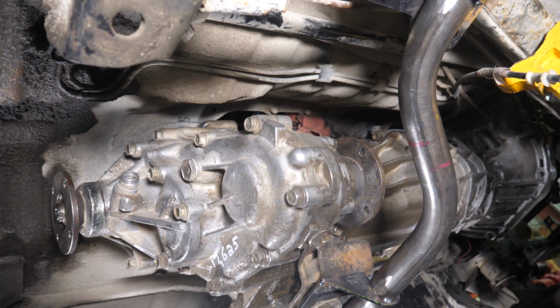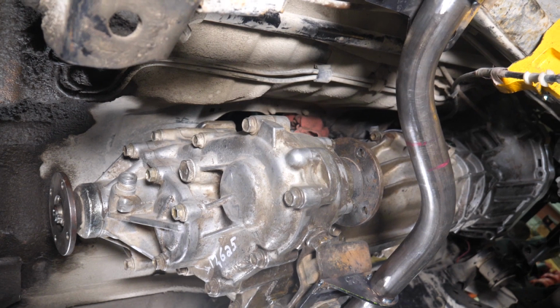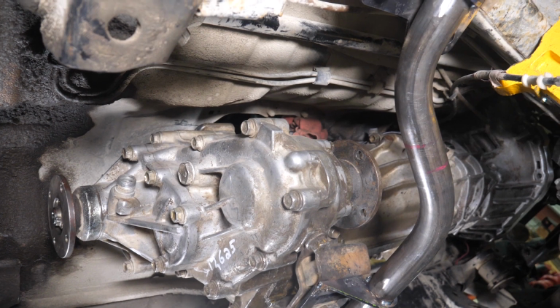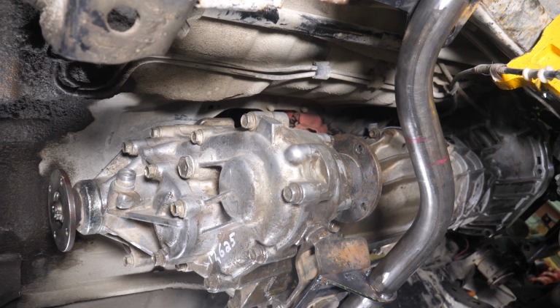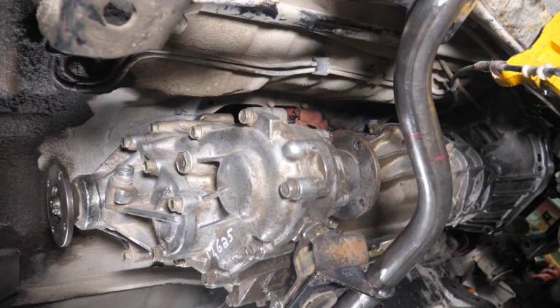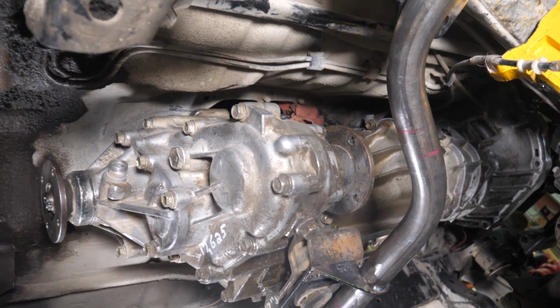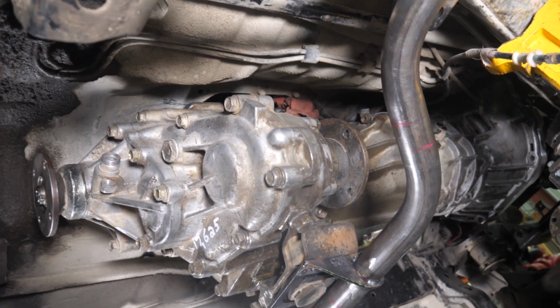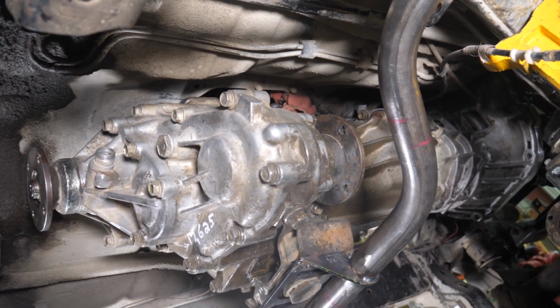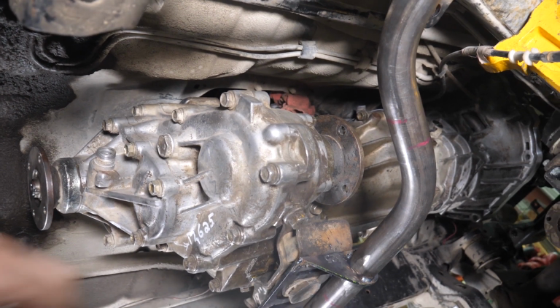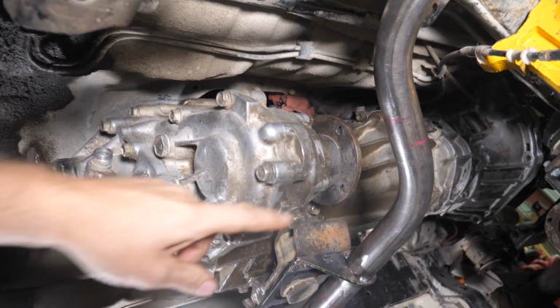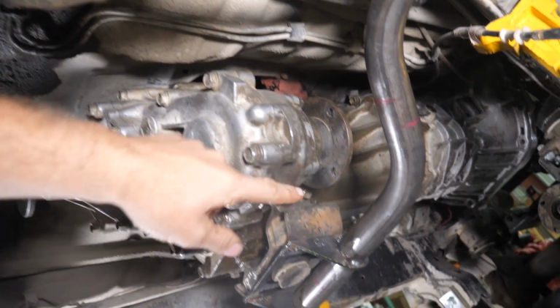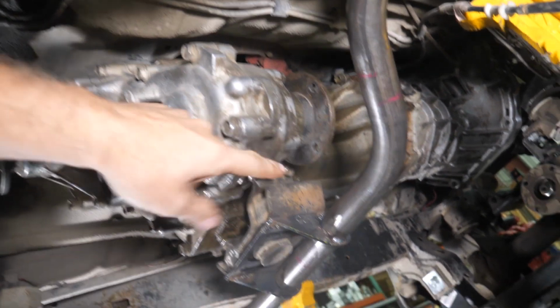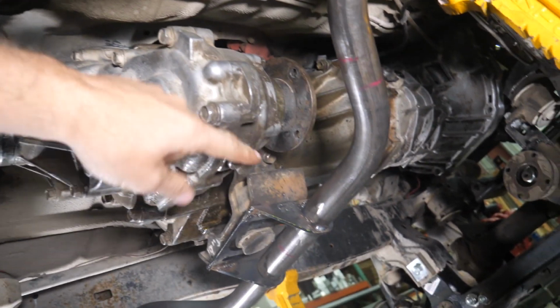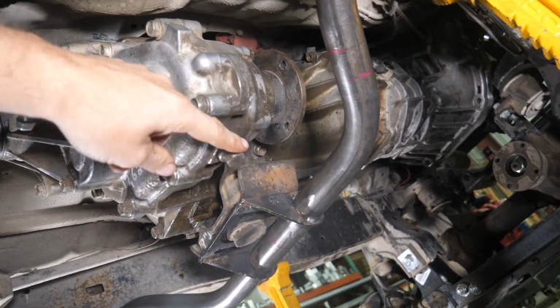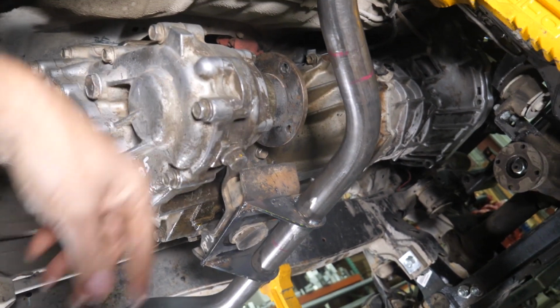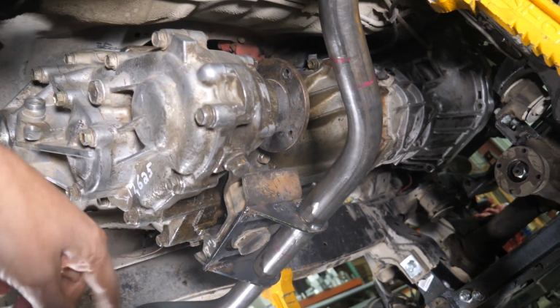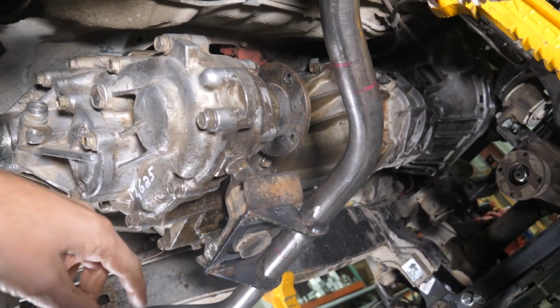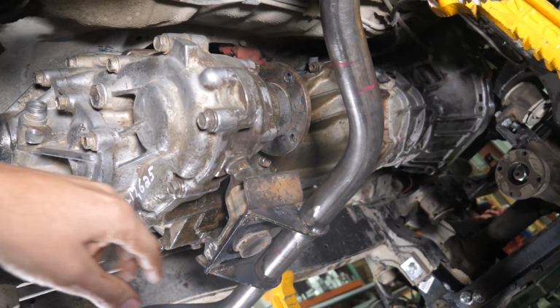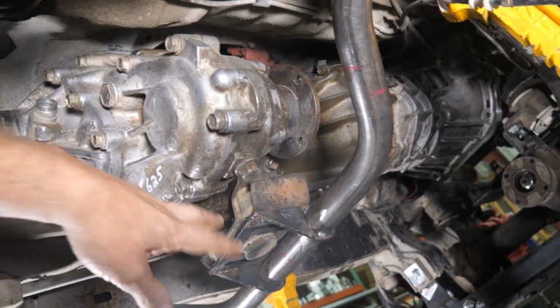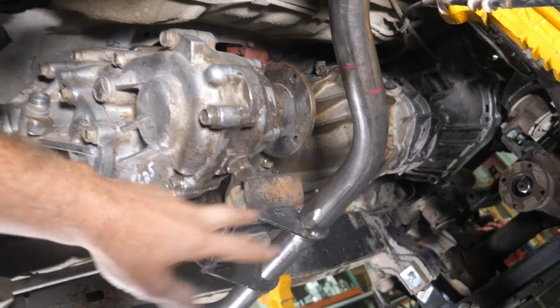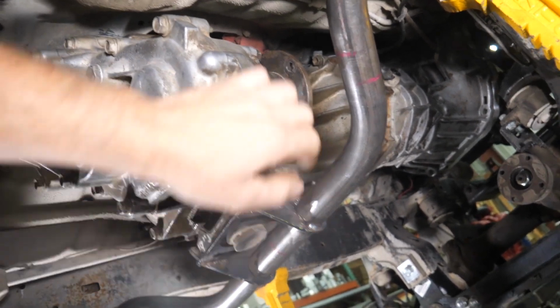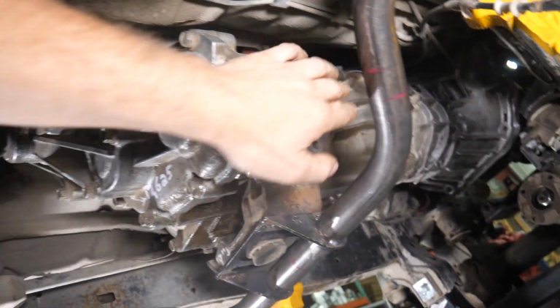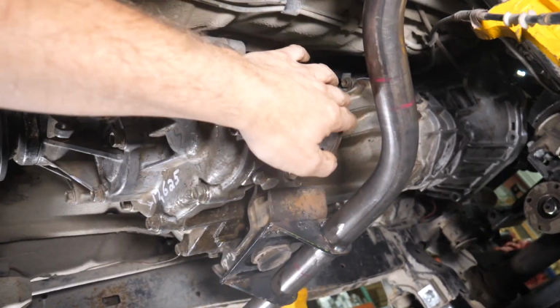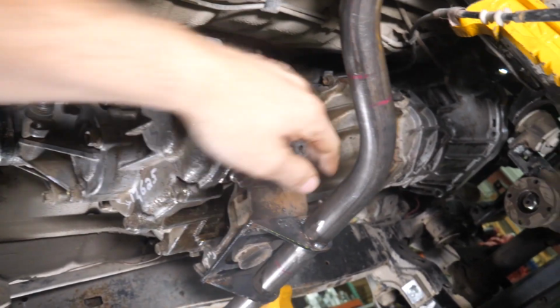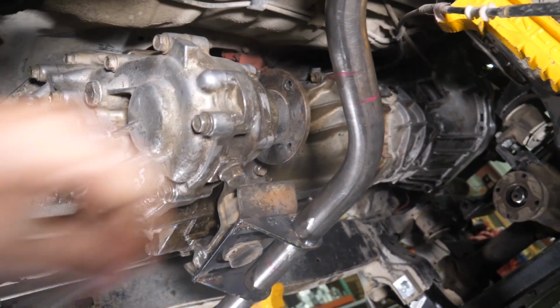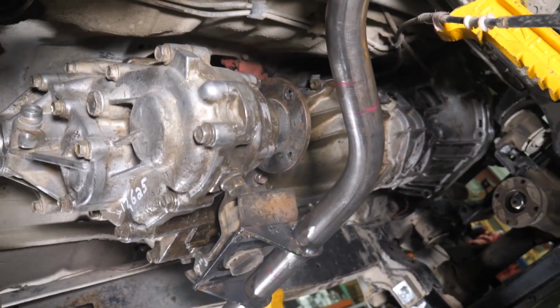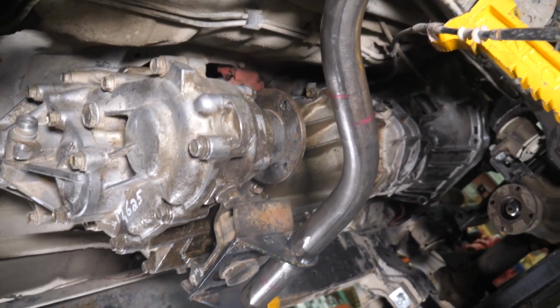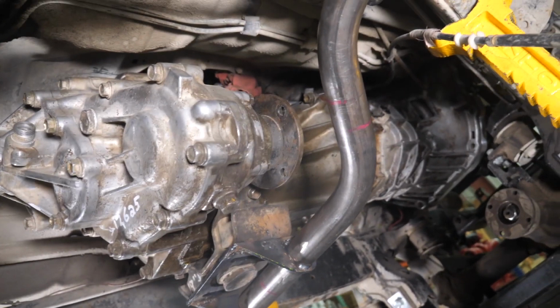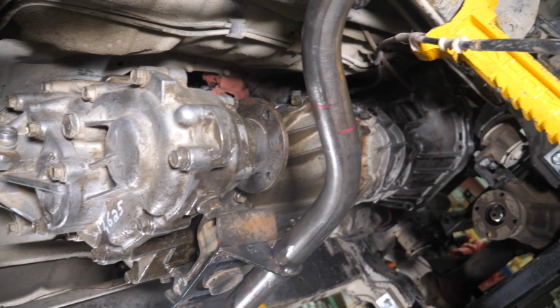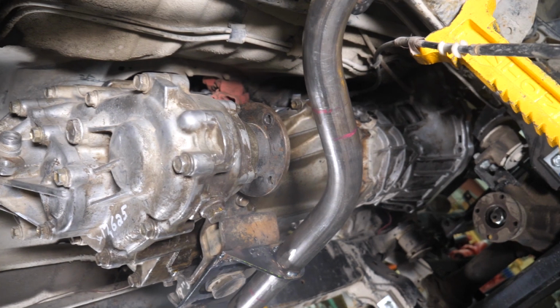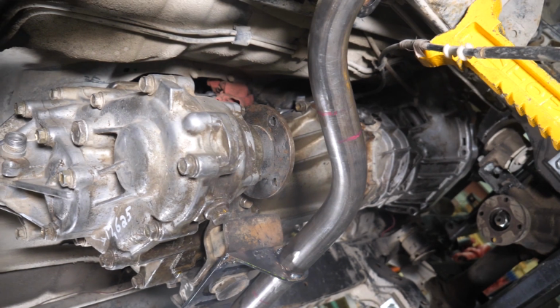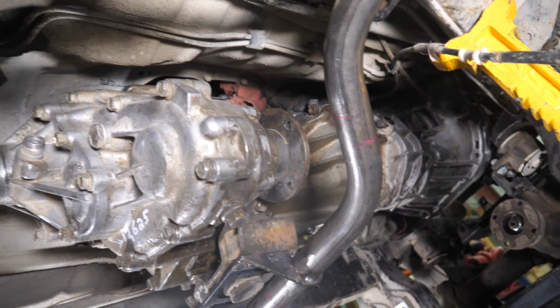And it worked okay, except that it kind of interfered with the drain plug, and it kind of interfered with the flange — so it all worked, but it wasn't ideal.